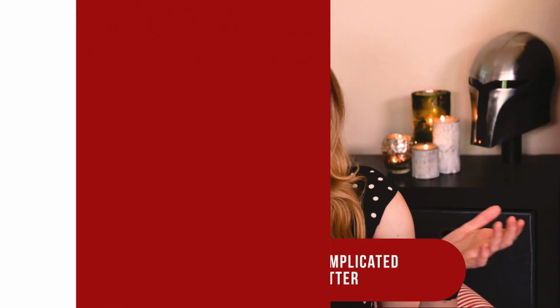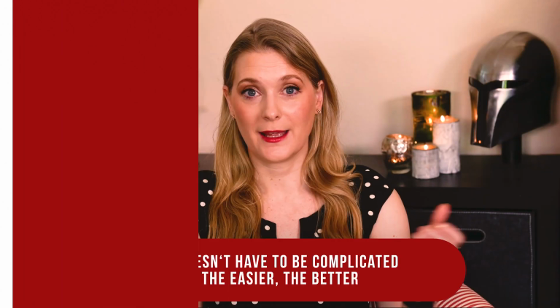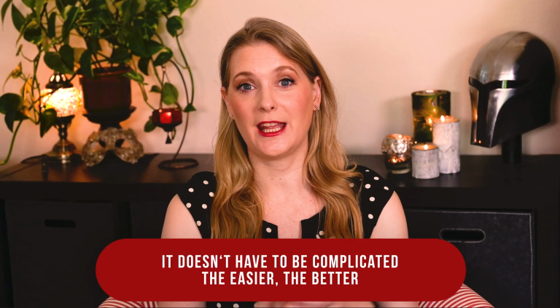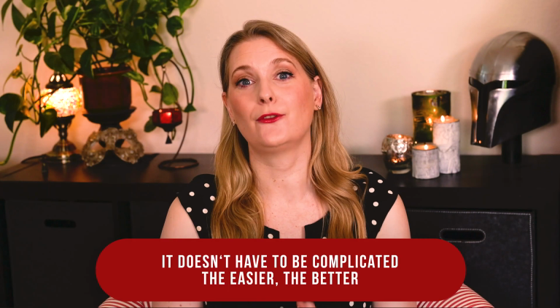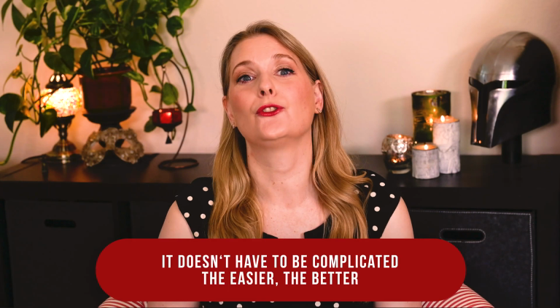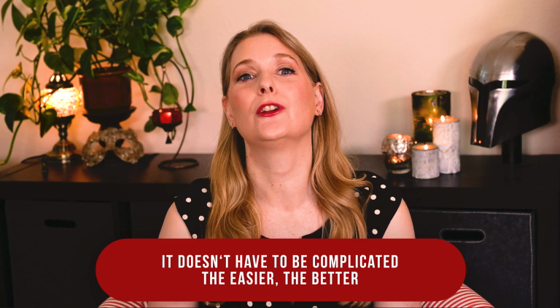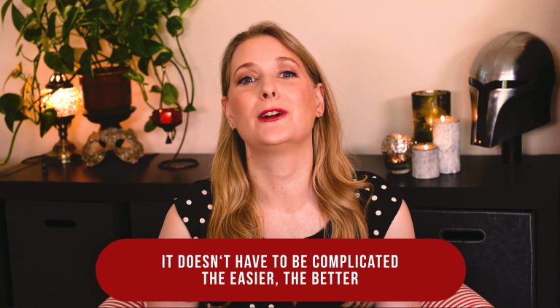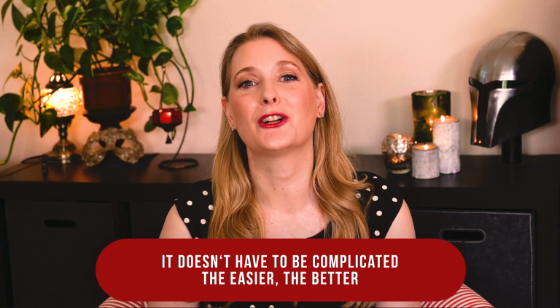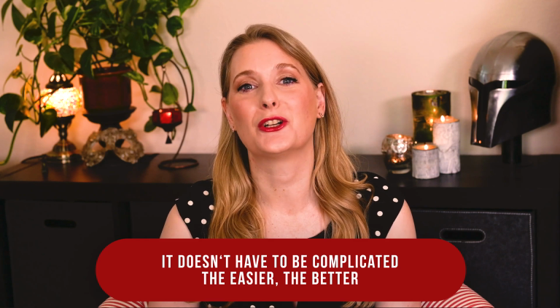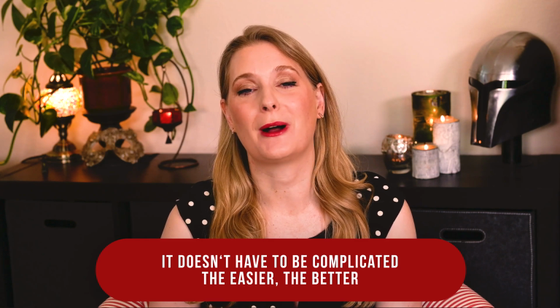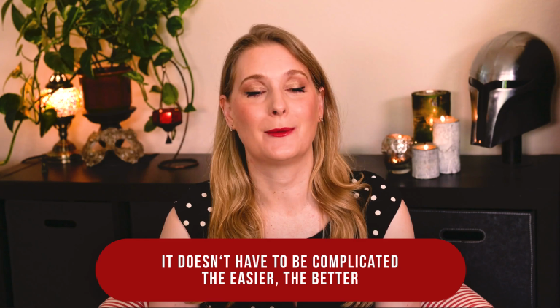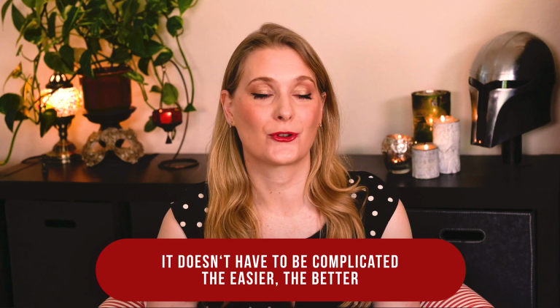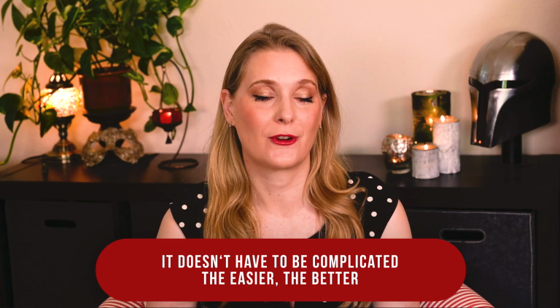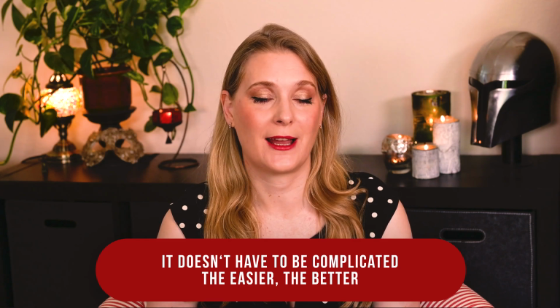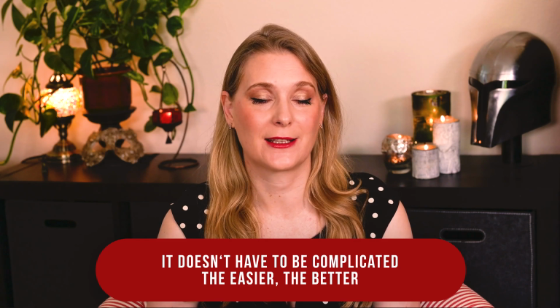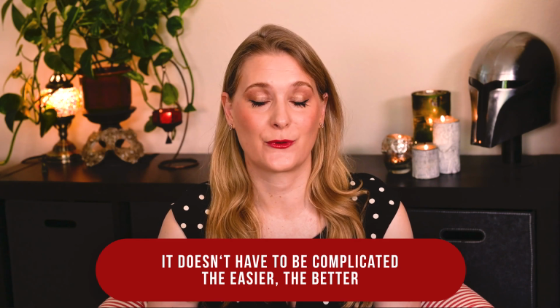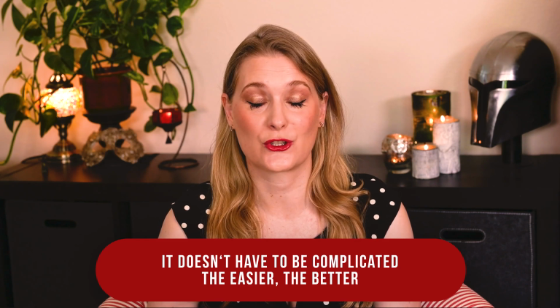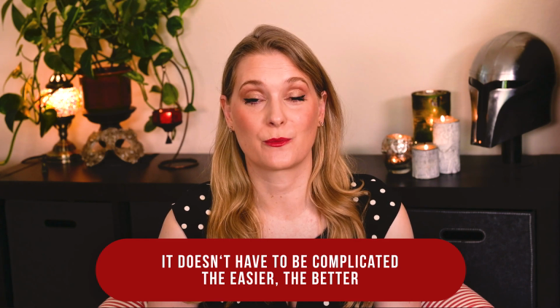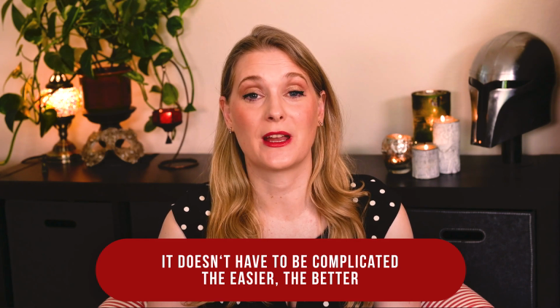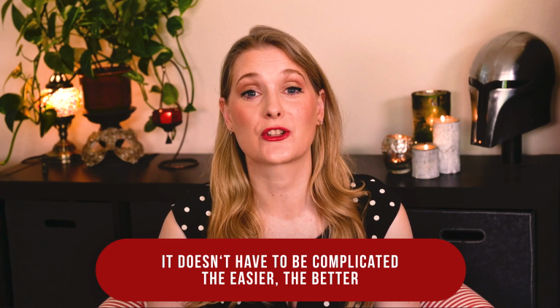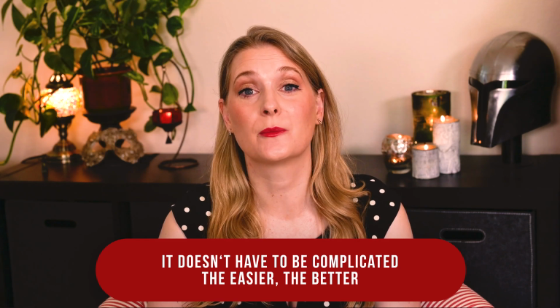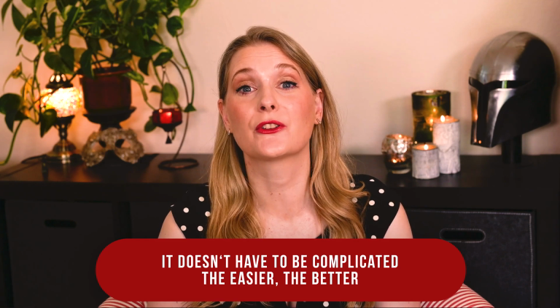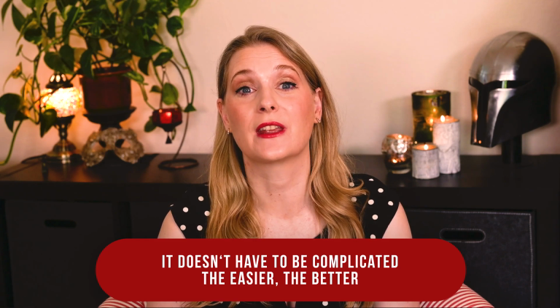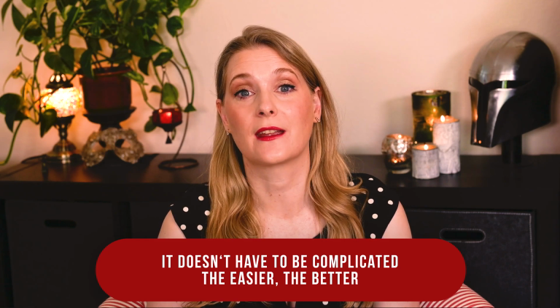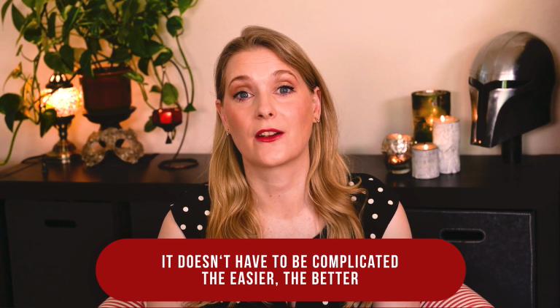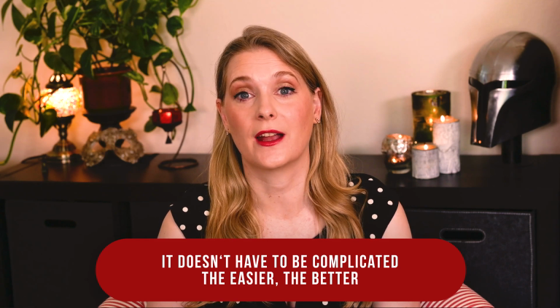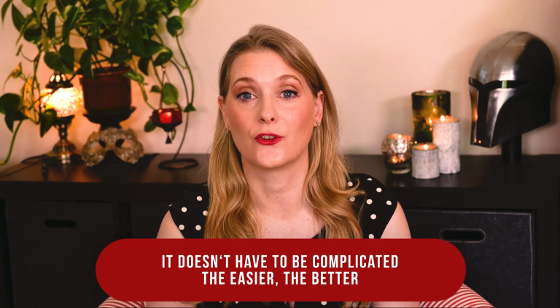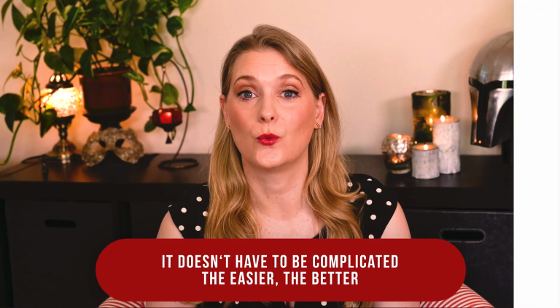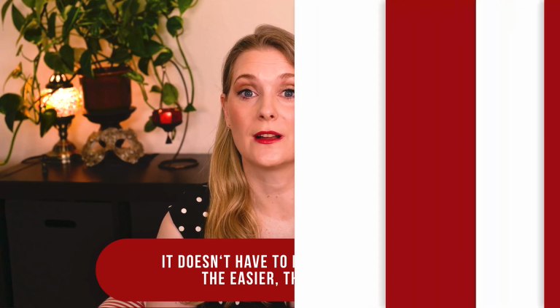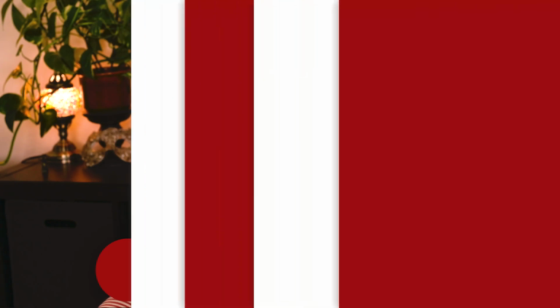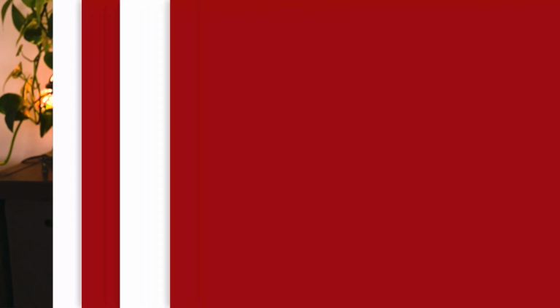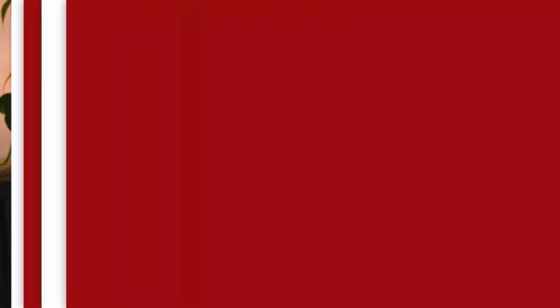If you're new here, welcome! I am Dr. Anne, a physician passionate about skincare and well aging.